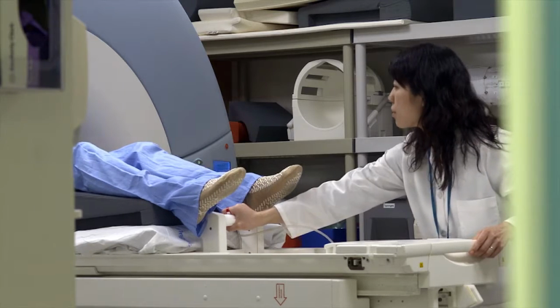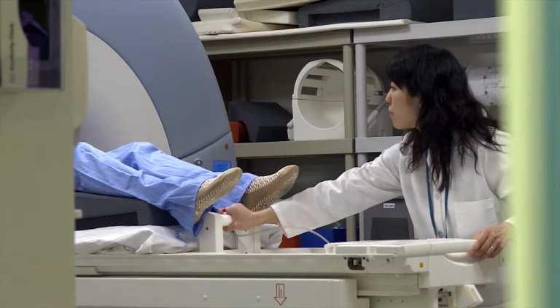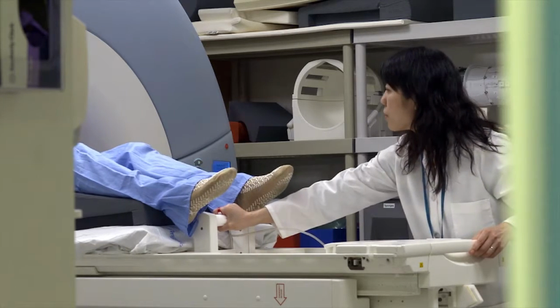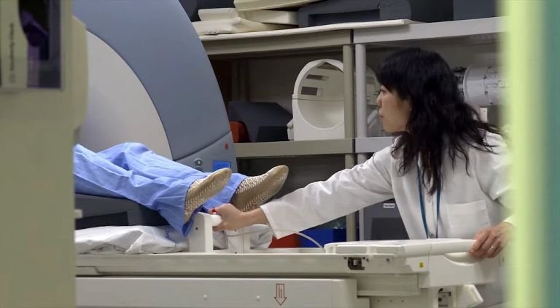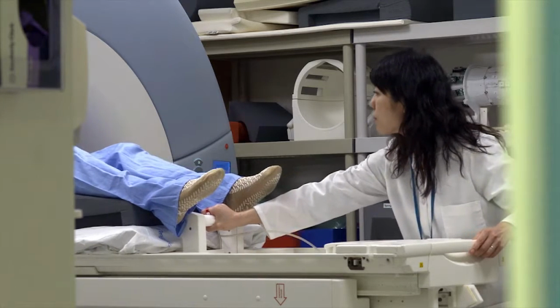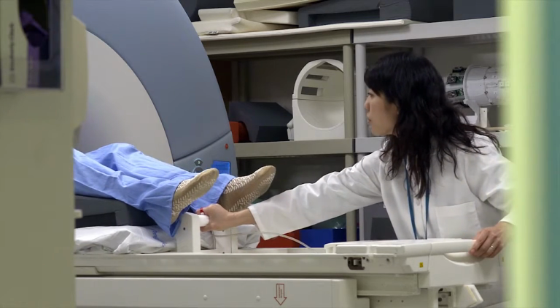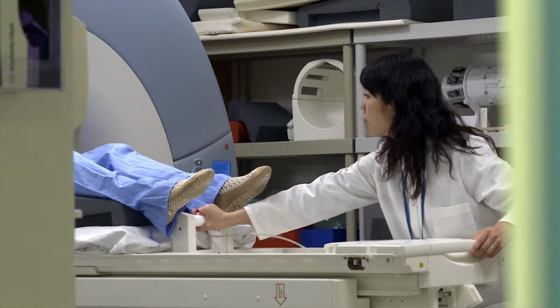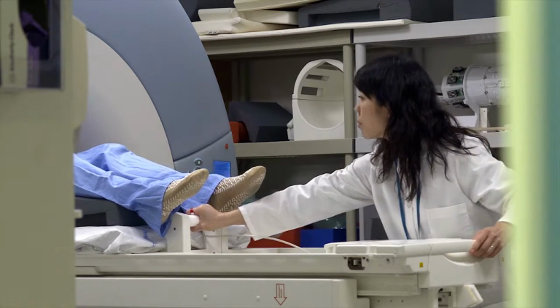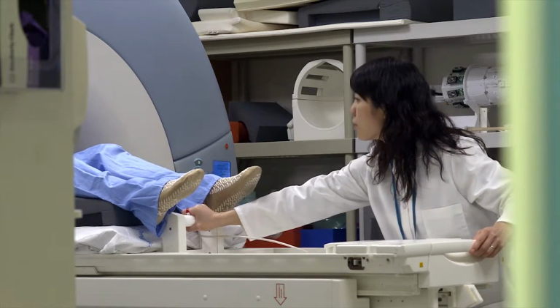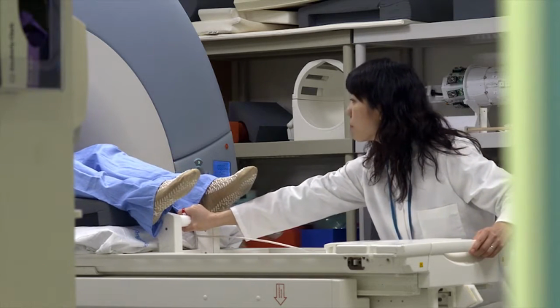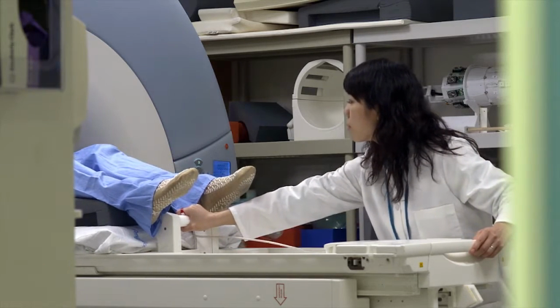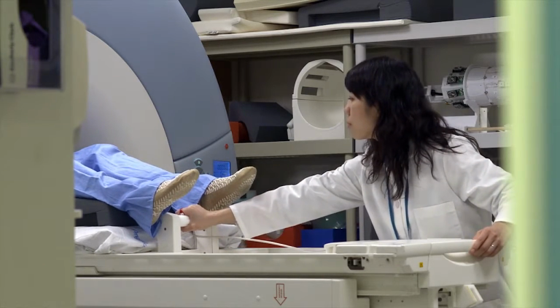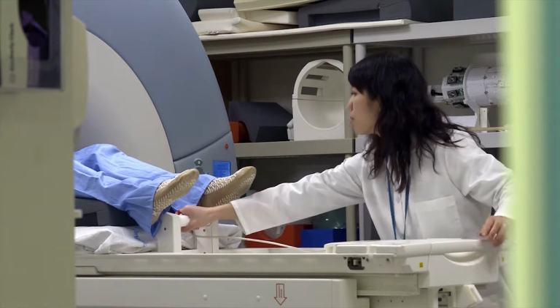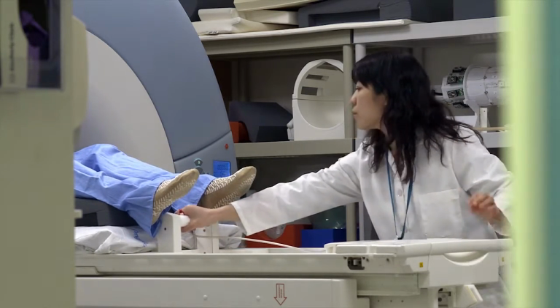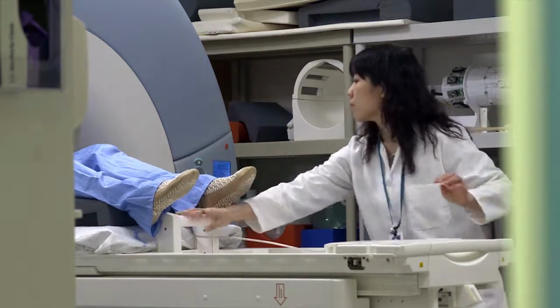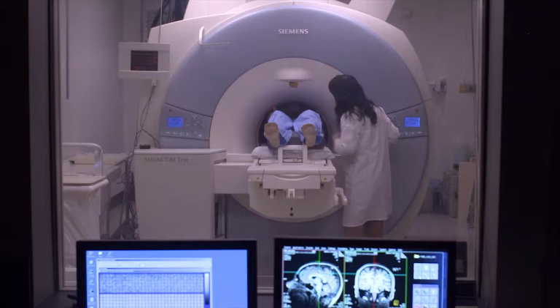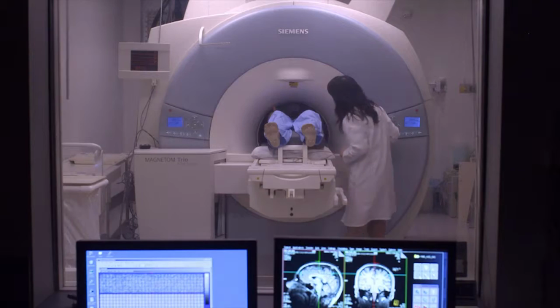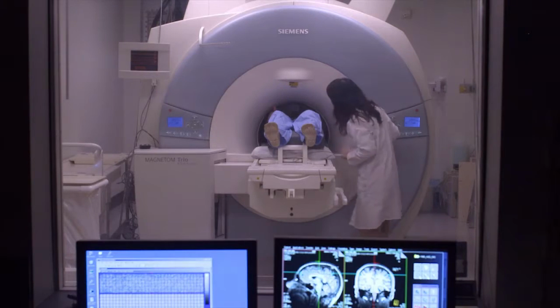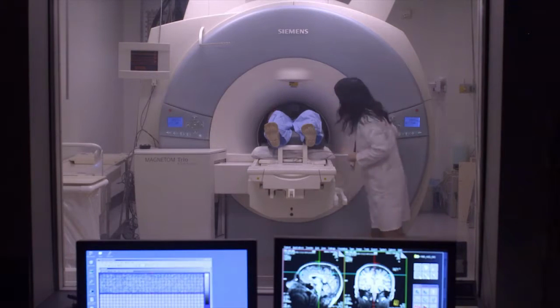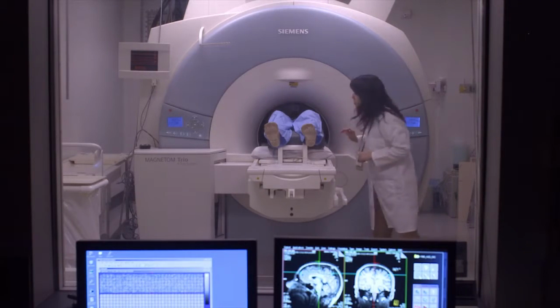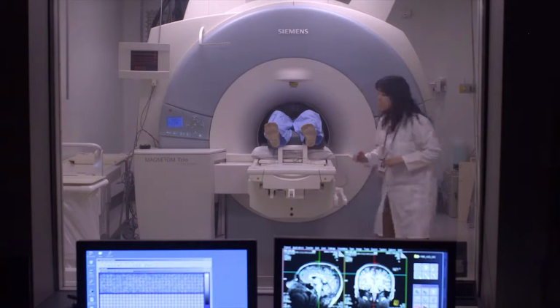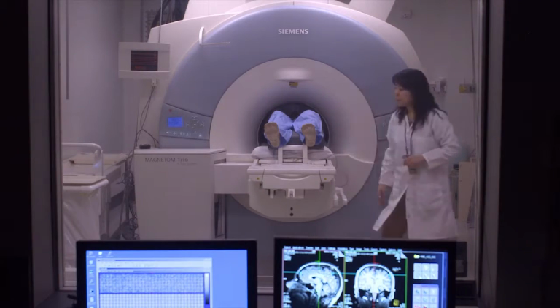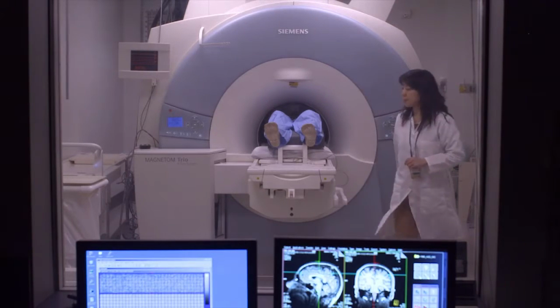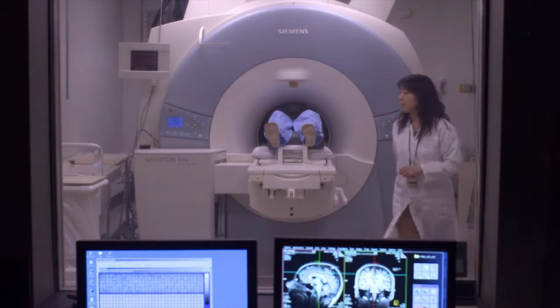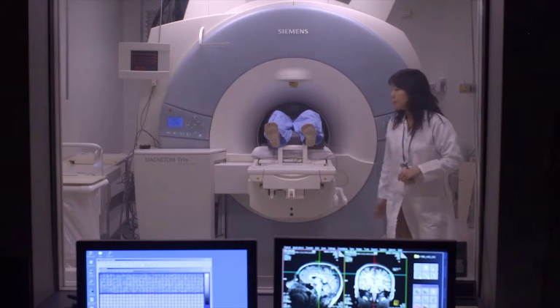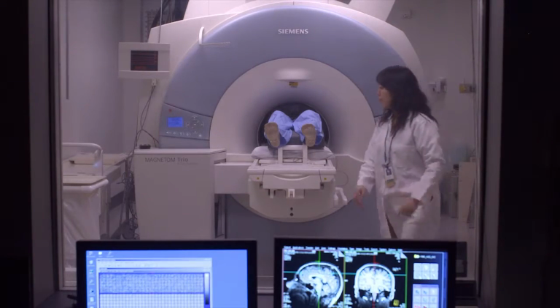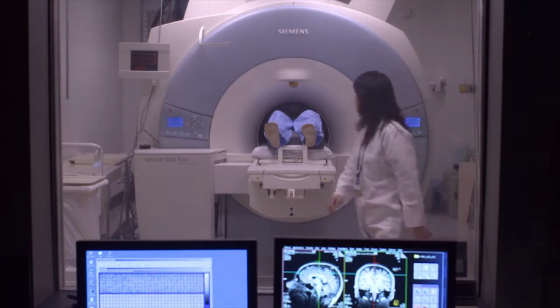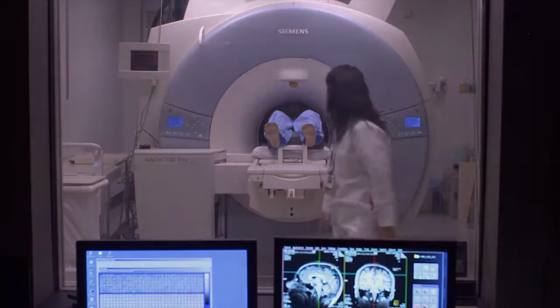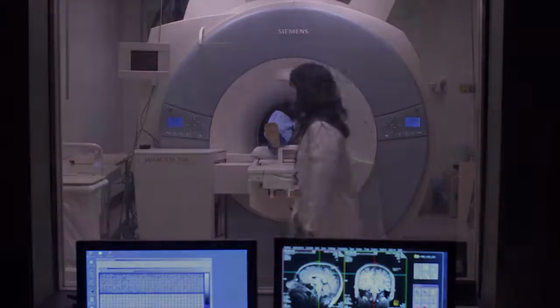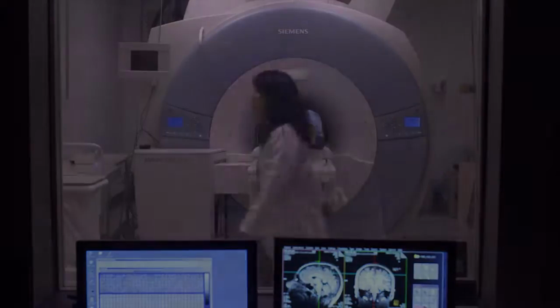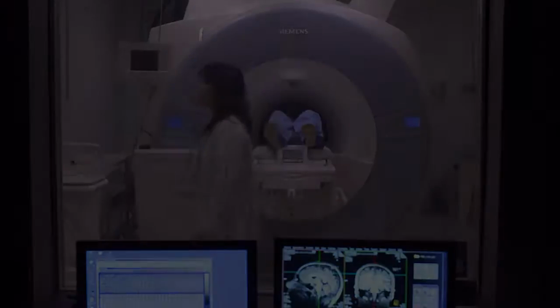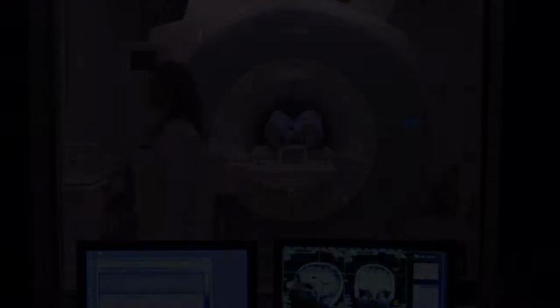We can see you through the glass window and will be in contact with you at all times using an intercom system.